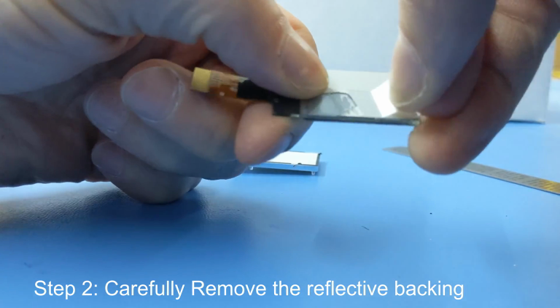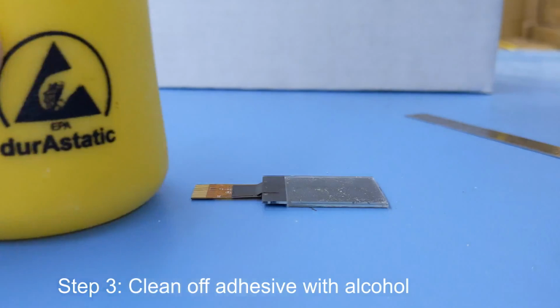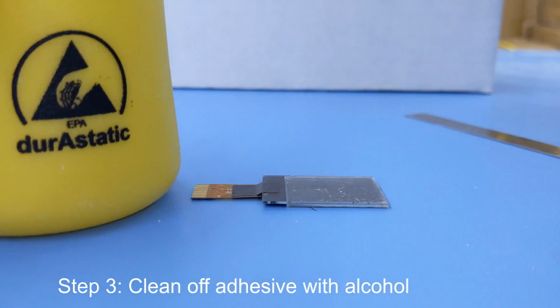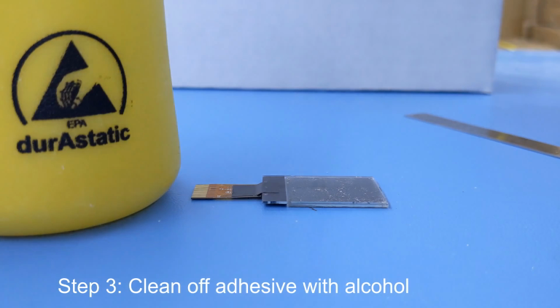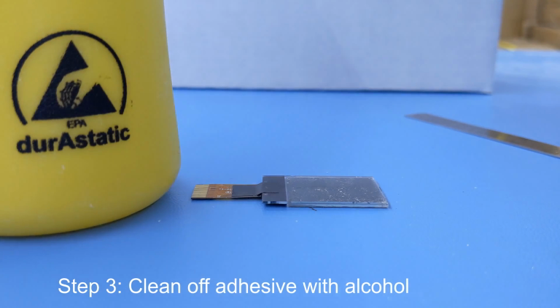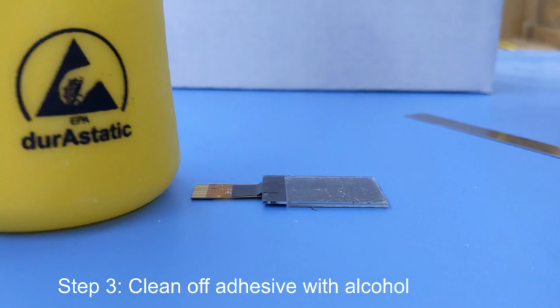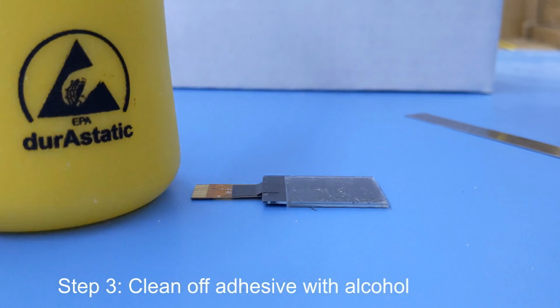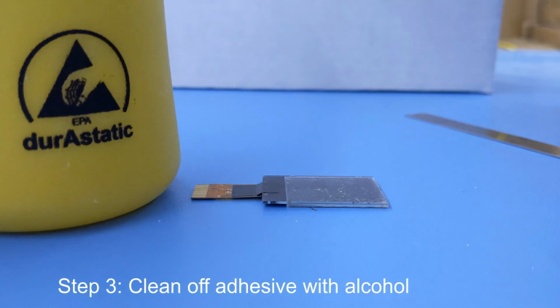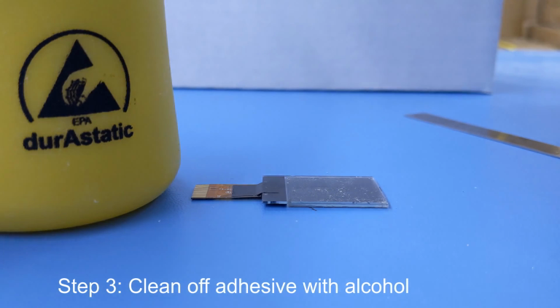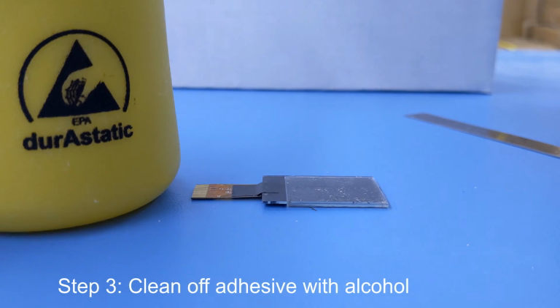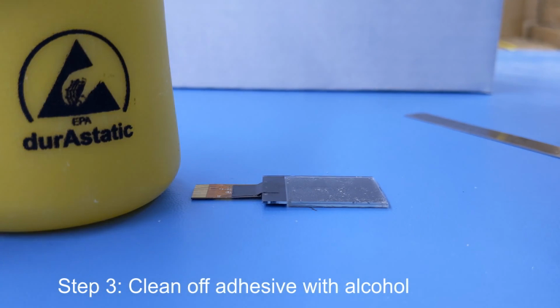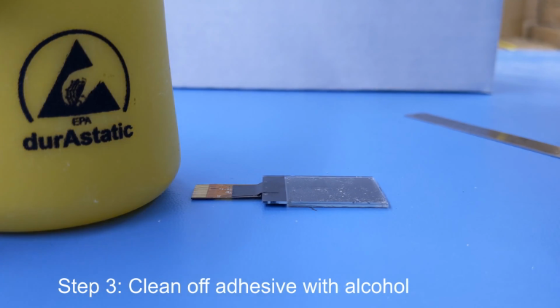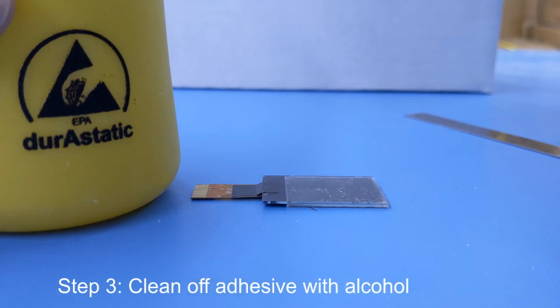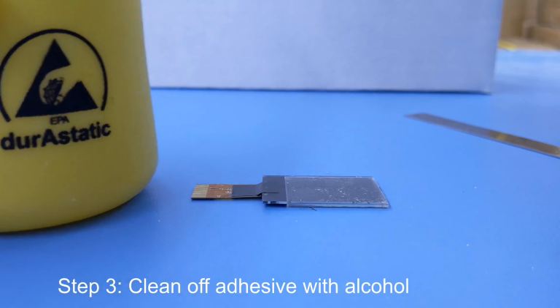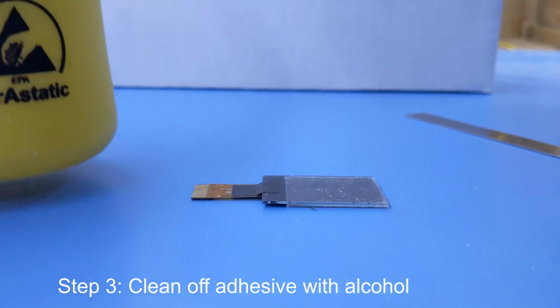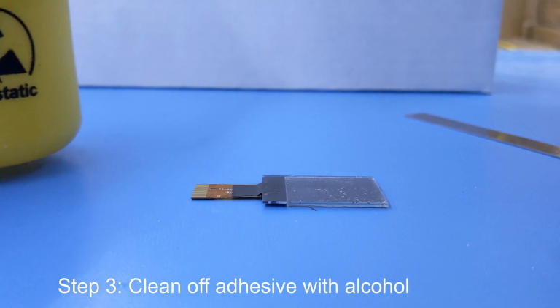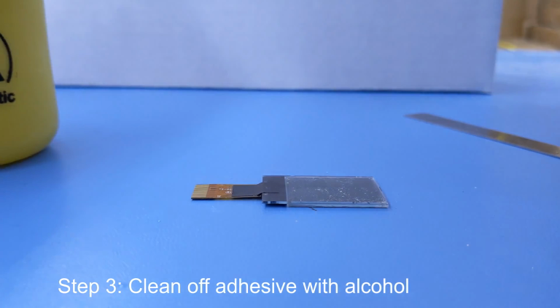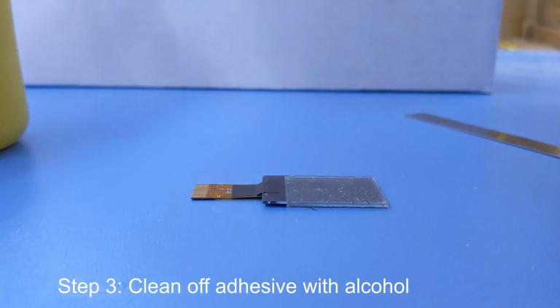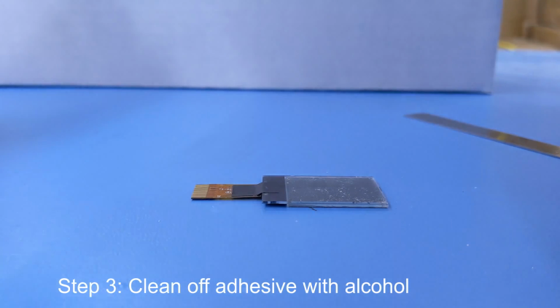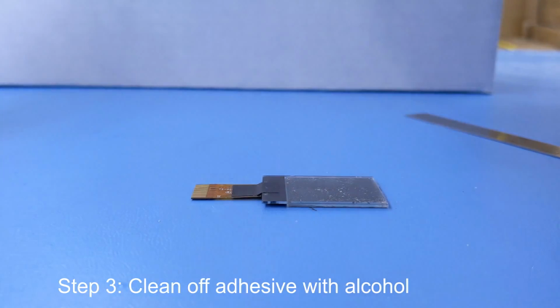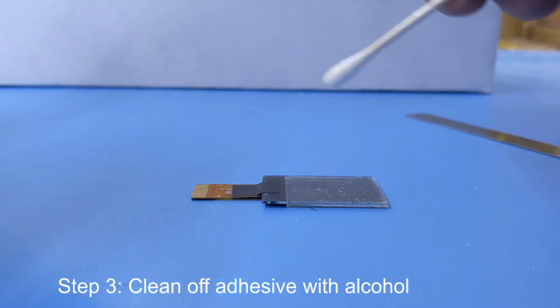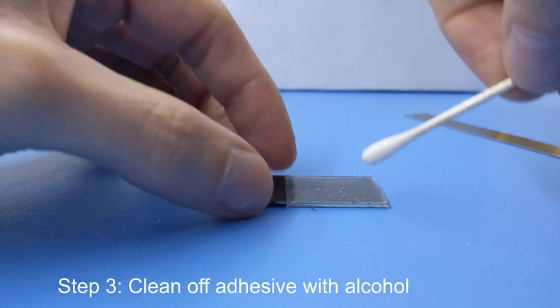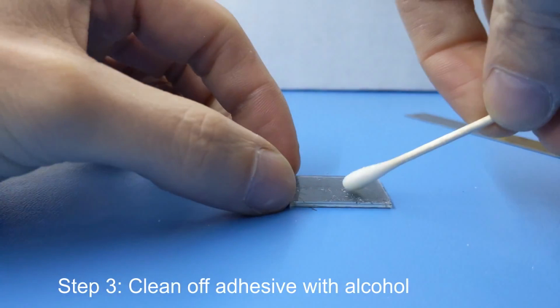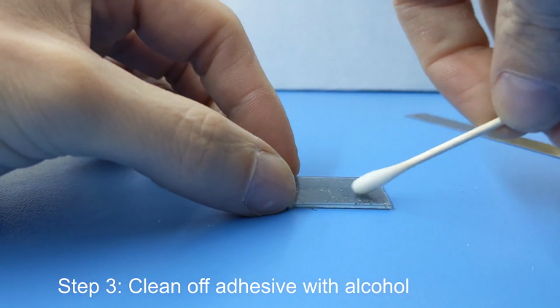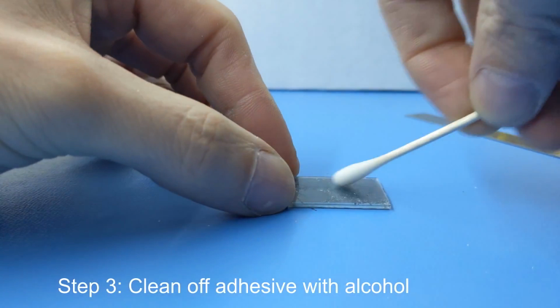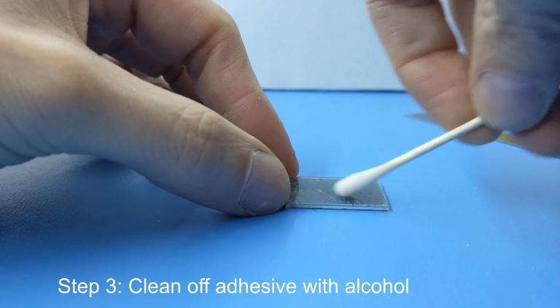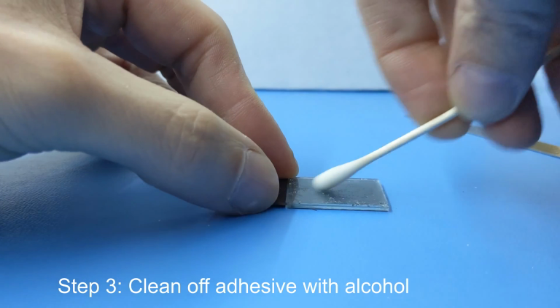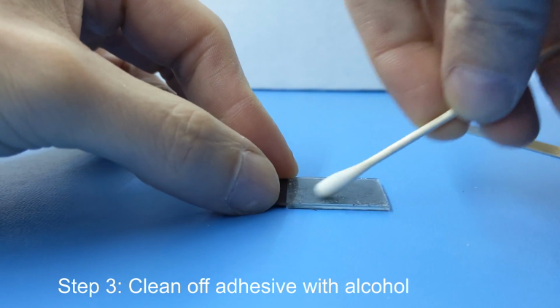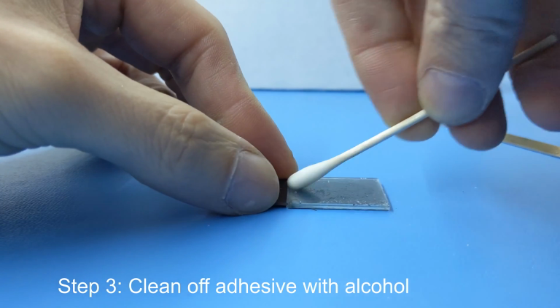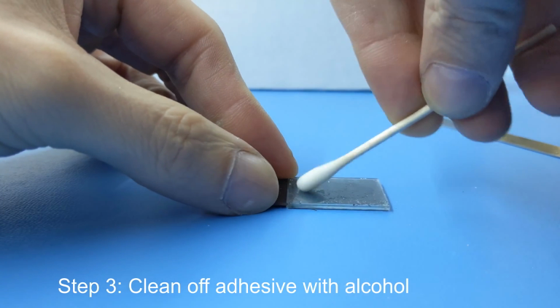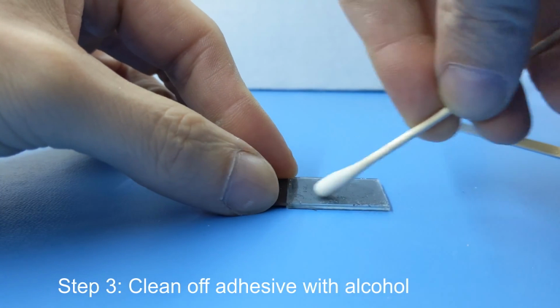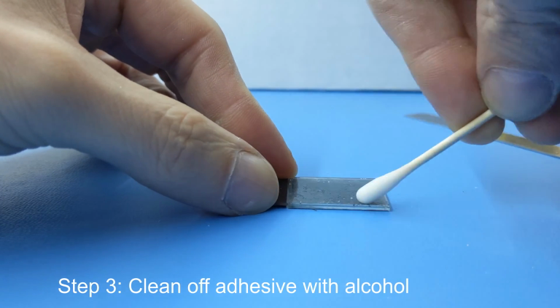Step 3. You're going to want to clean off all the old adhesive using alcohol and a cotton swab. This takes a while, but be as thorough as possible.